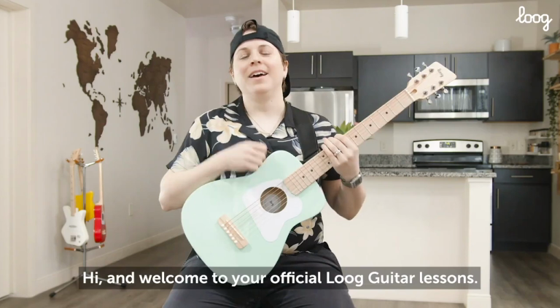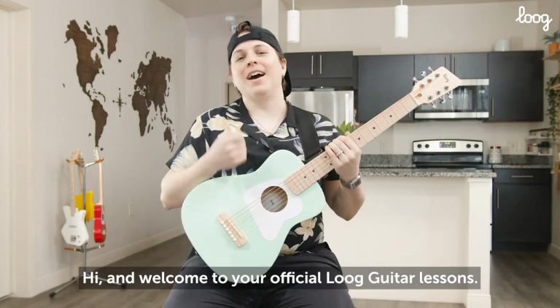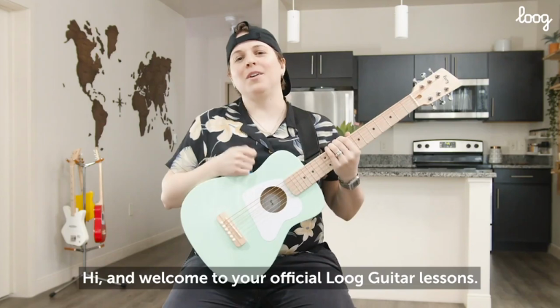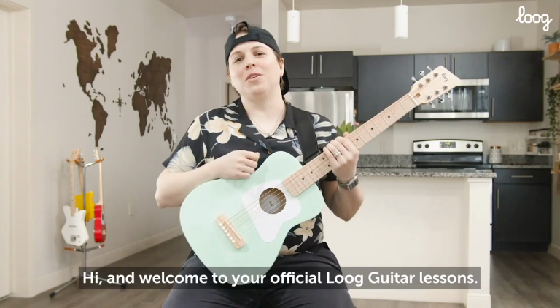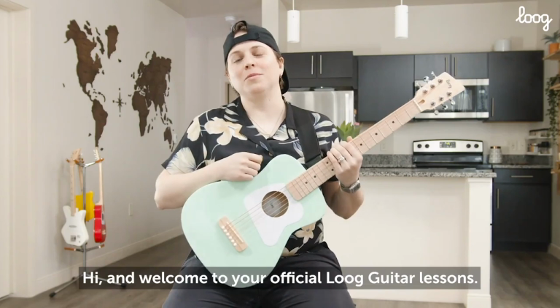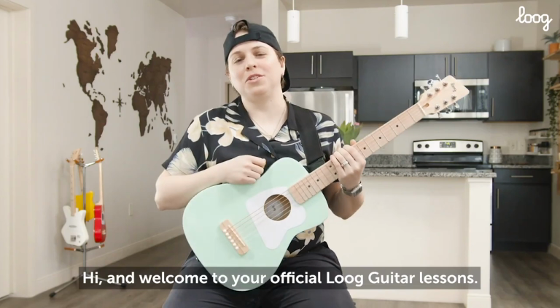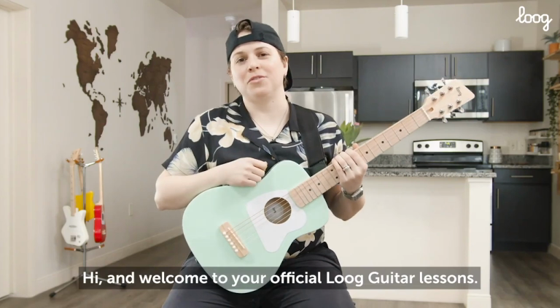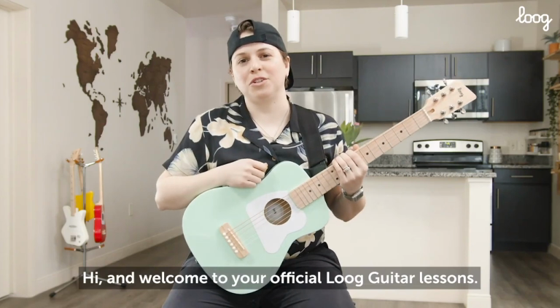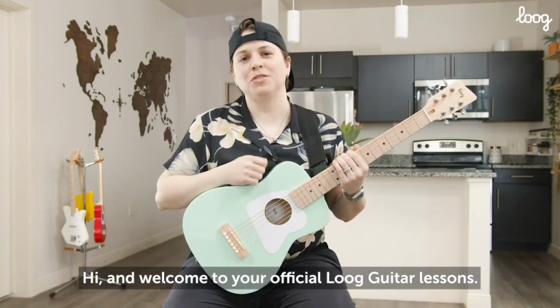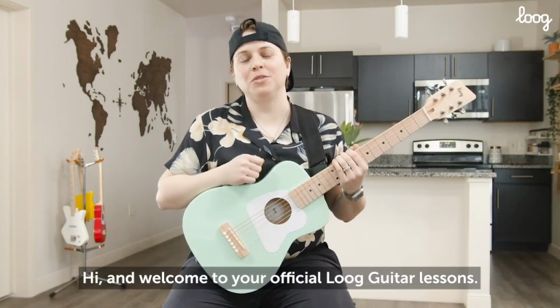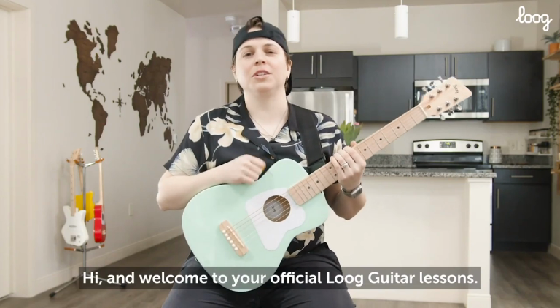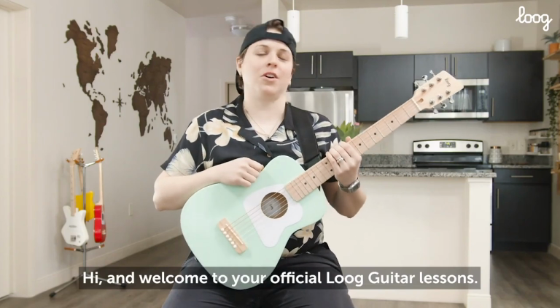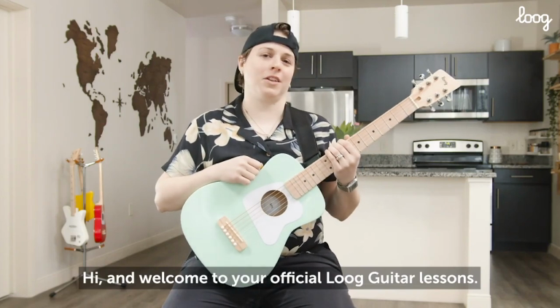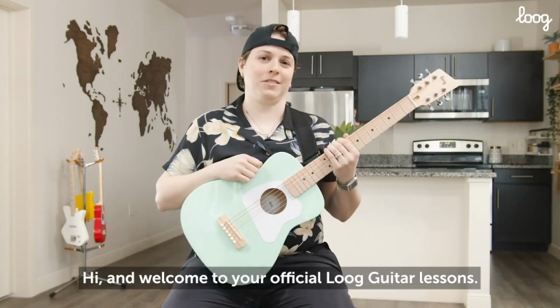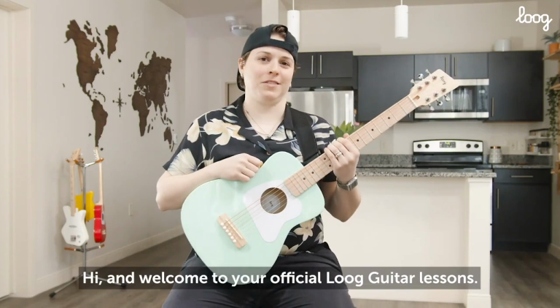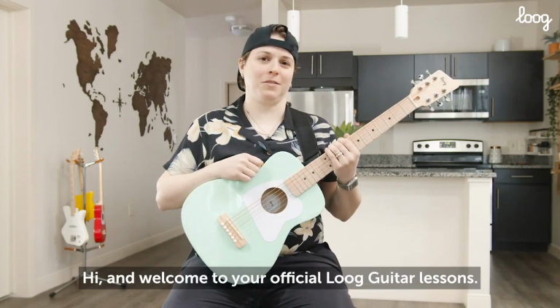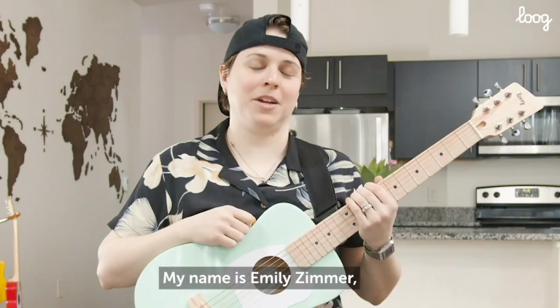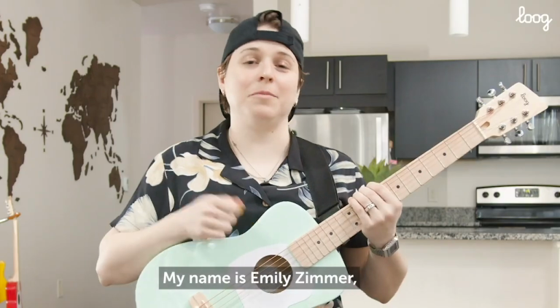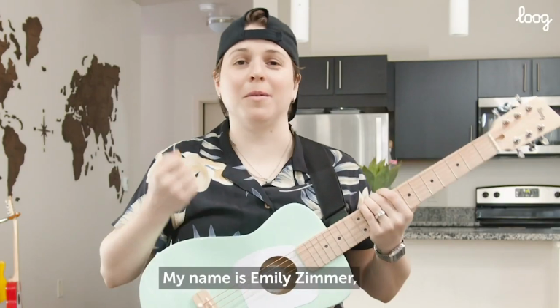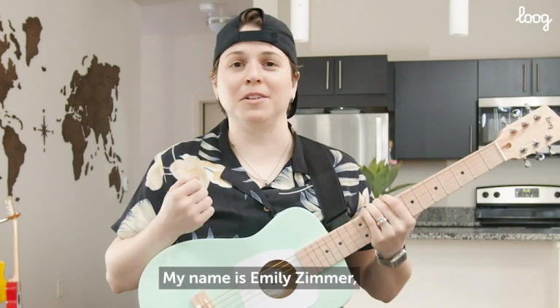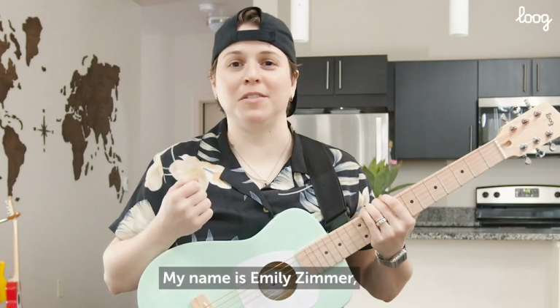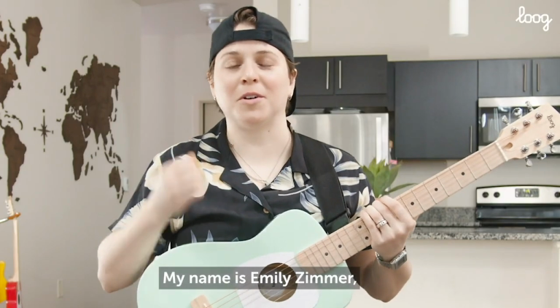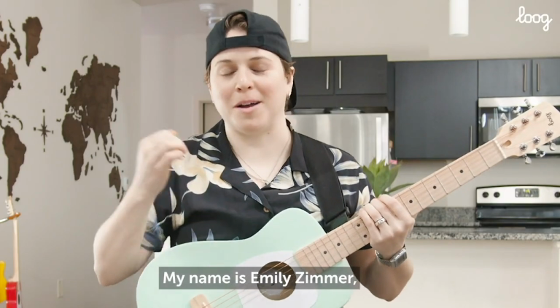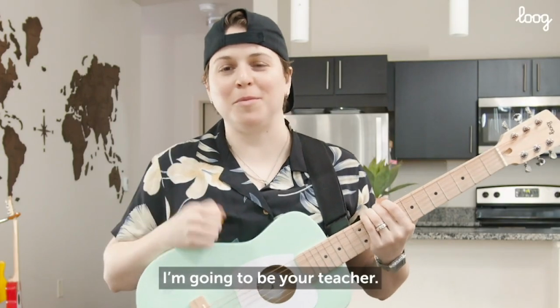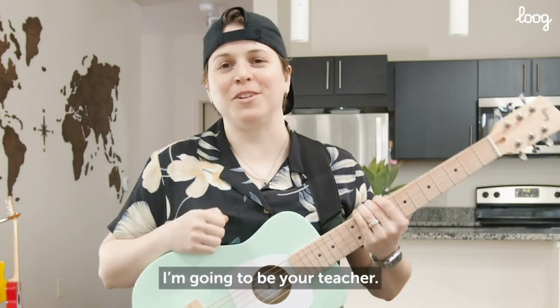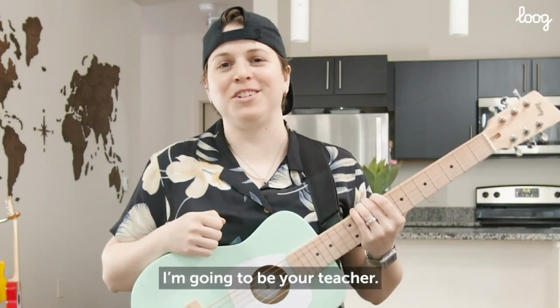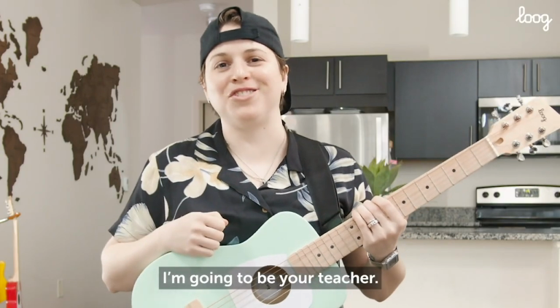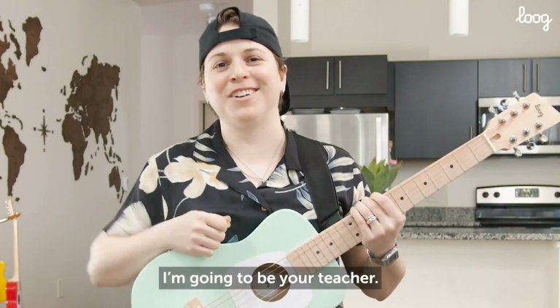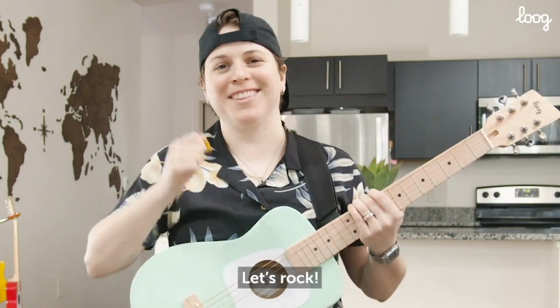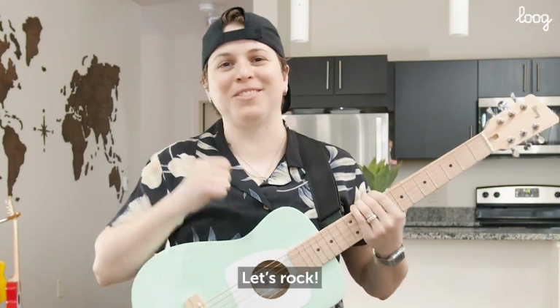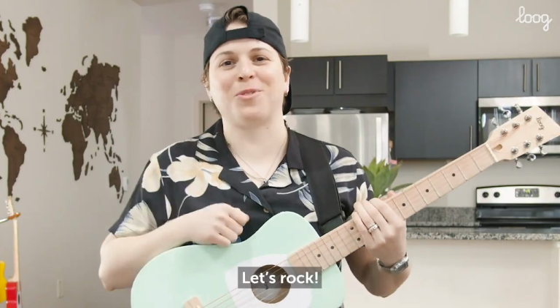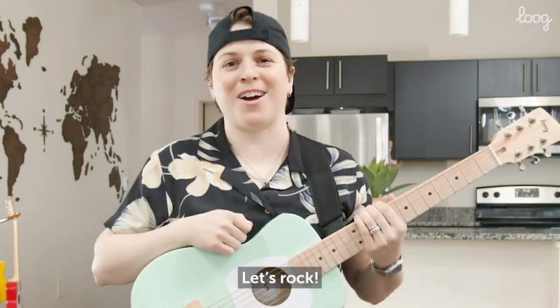Hi and welcome to your official Lug Guitar Lessons. My name is Emily Zimmer, I'm going to be your teacher. Let's rock.